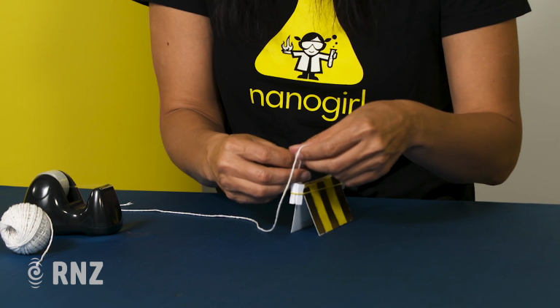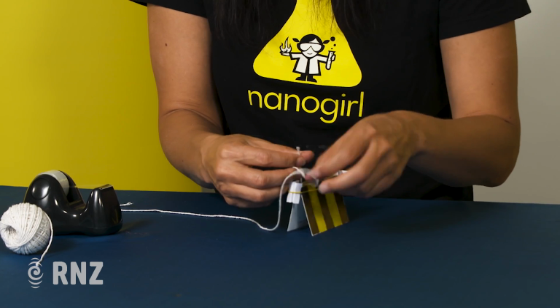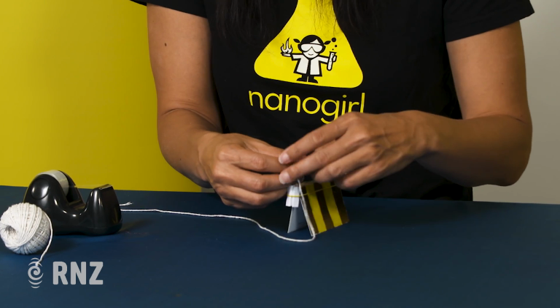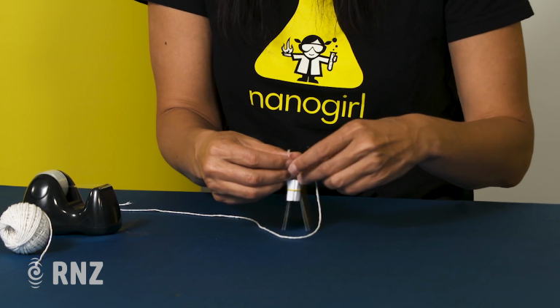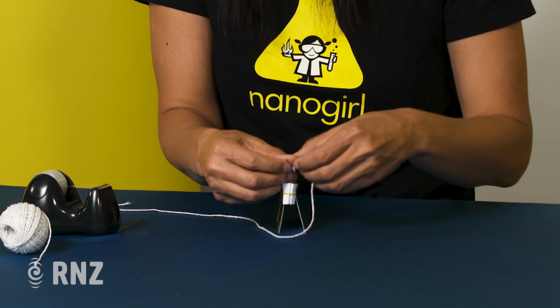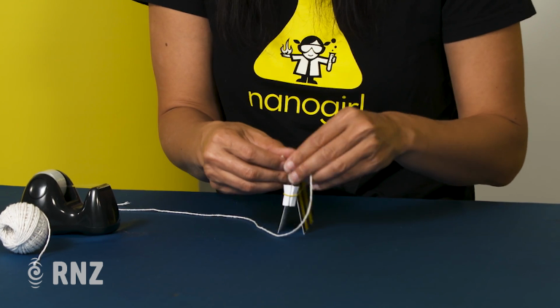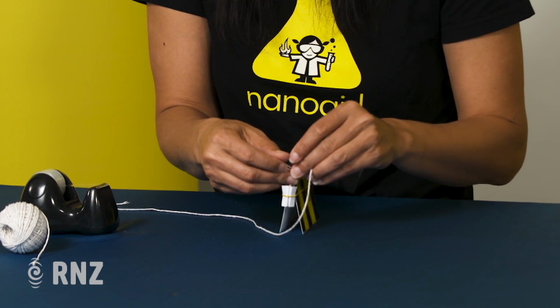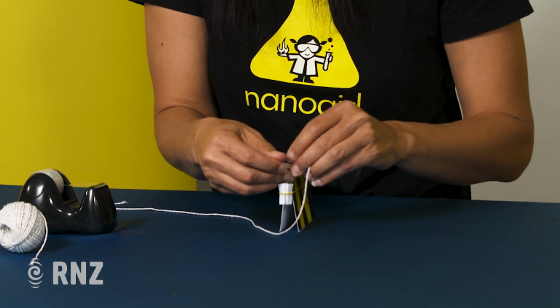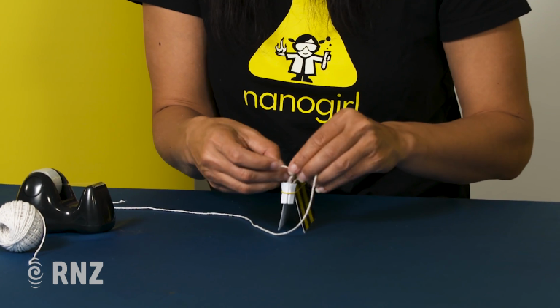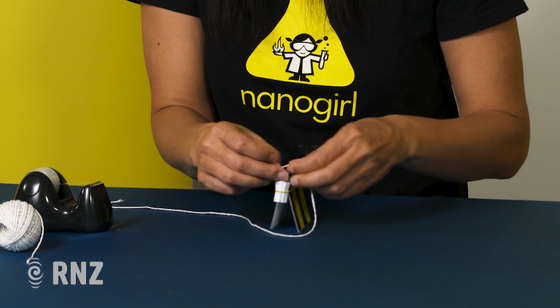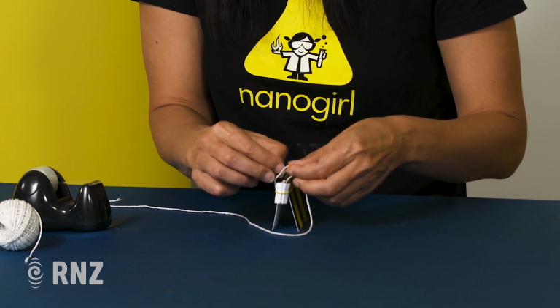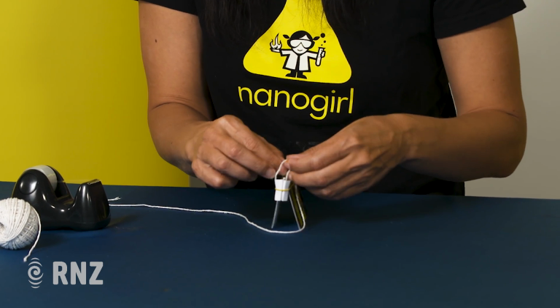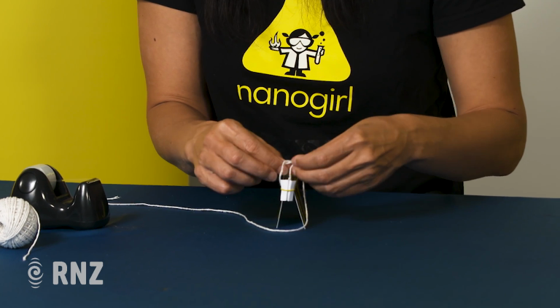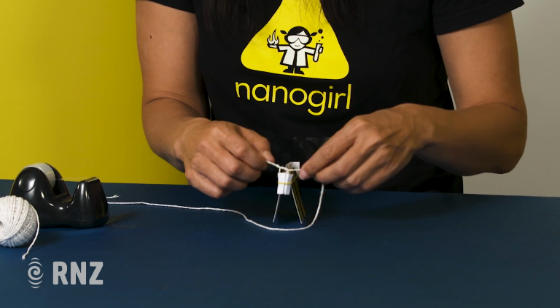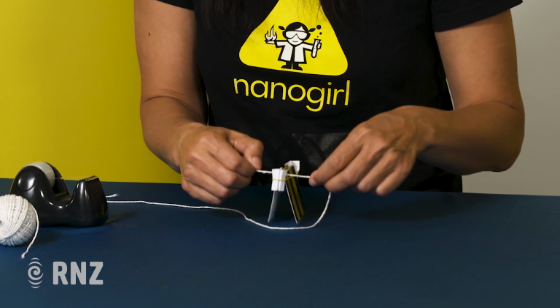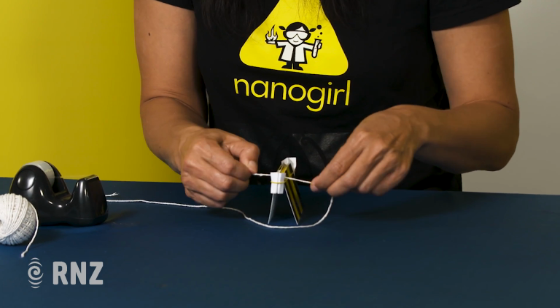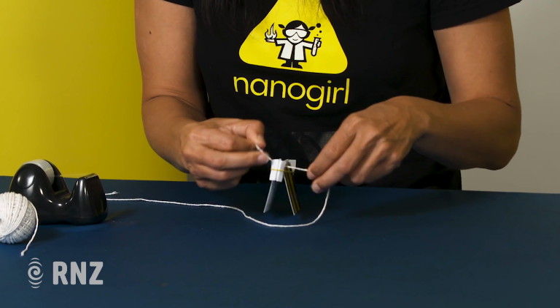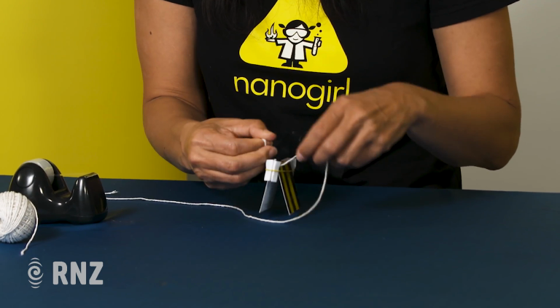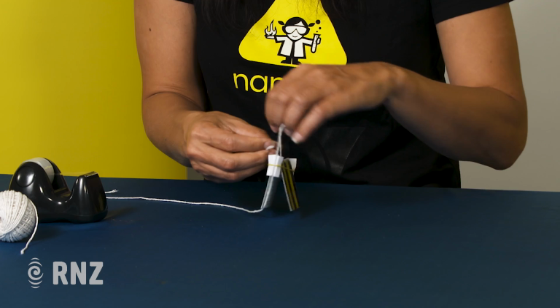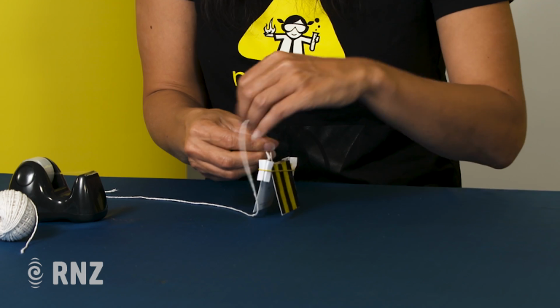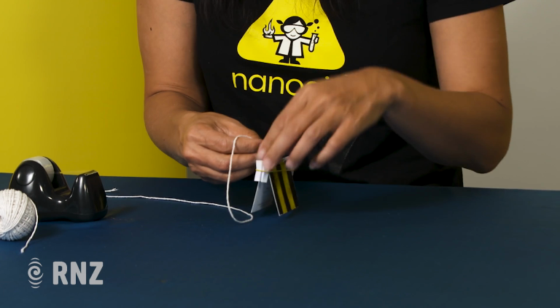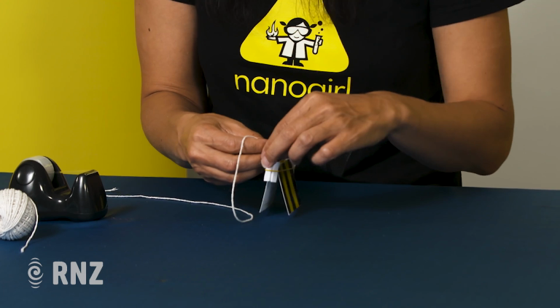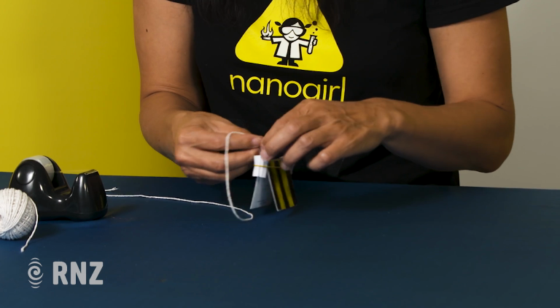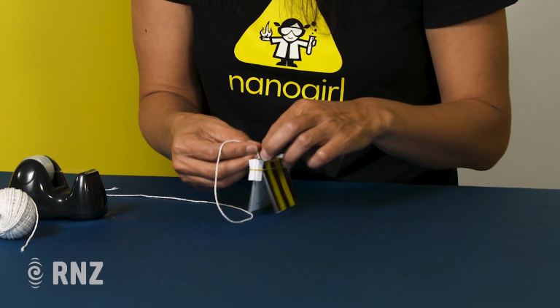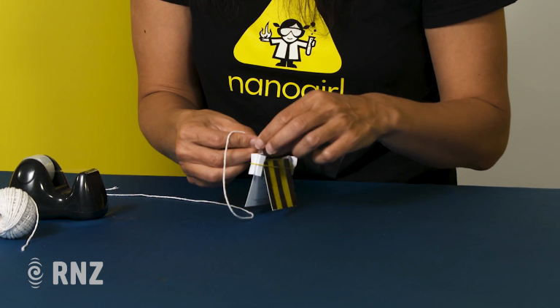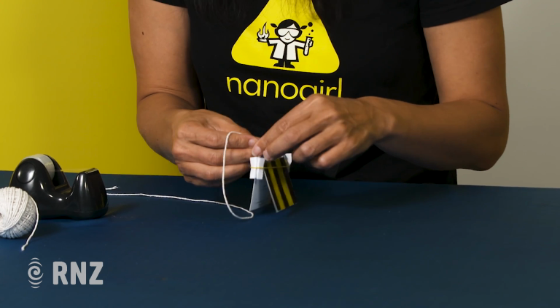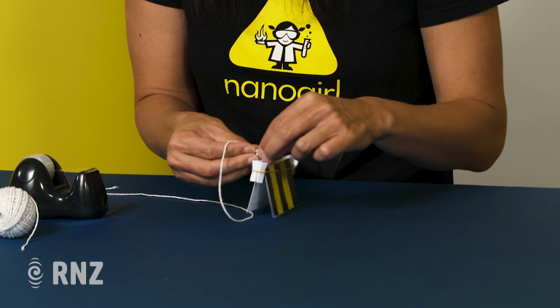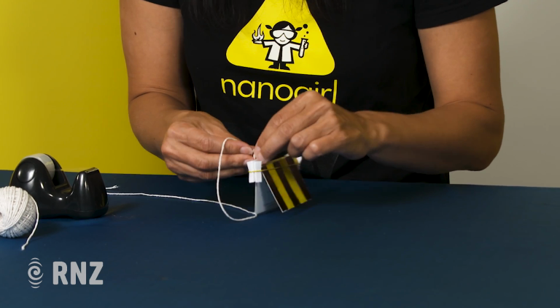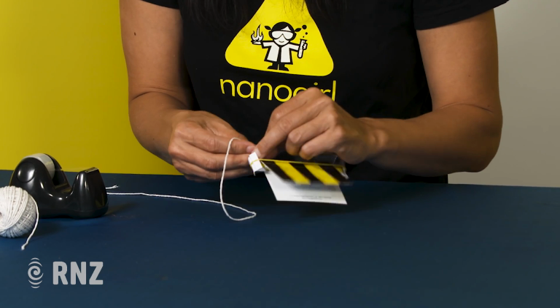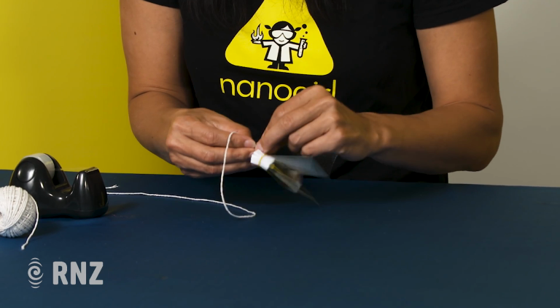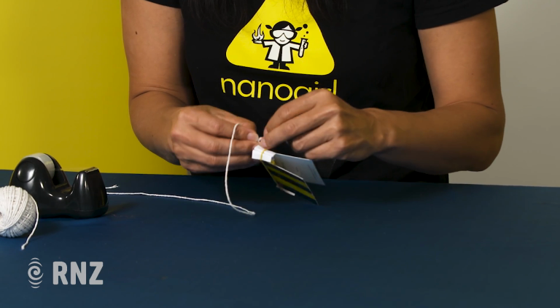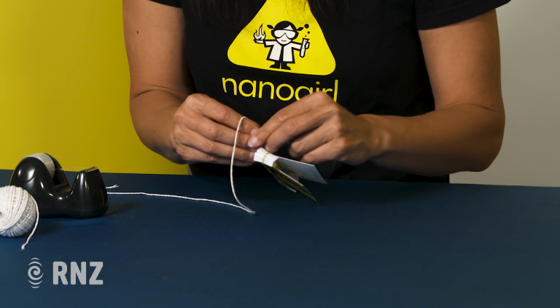Get an adult to help you if you're not very good with knots, because otherwise it might fly off and hit somebody in the head — and that's not a good thing!